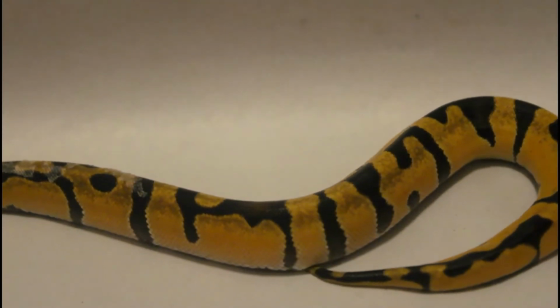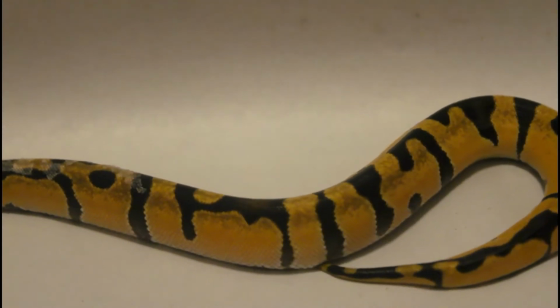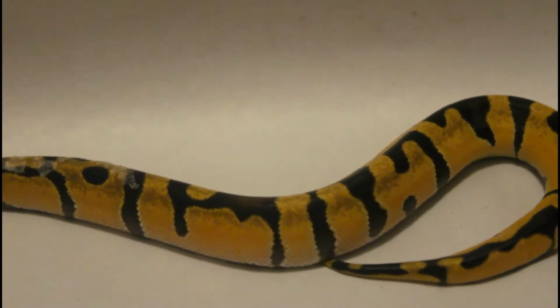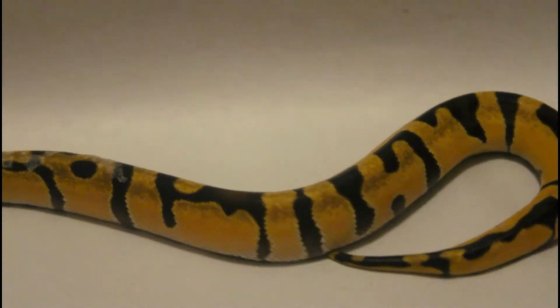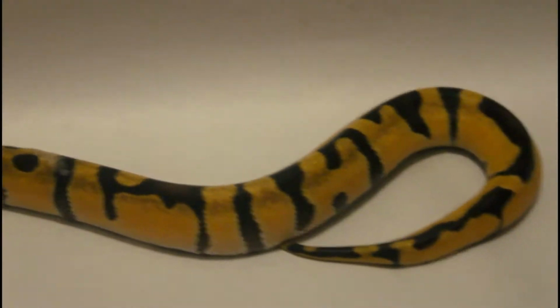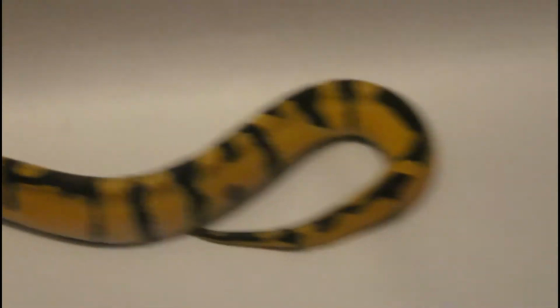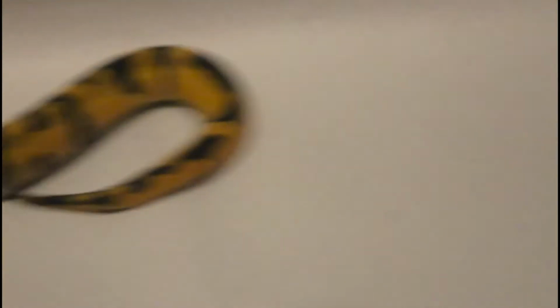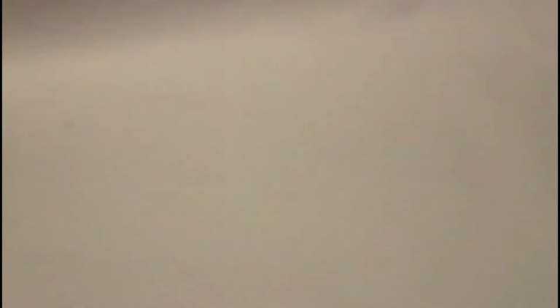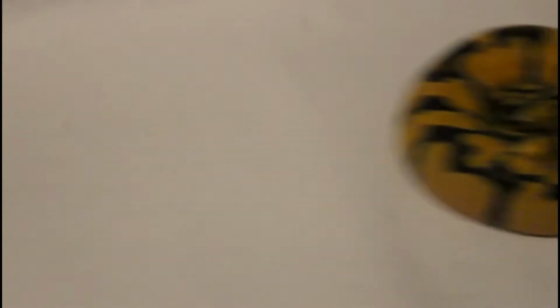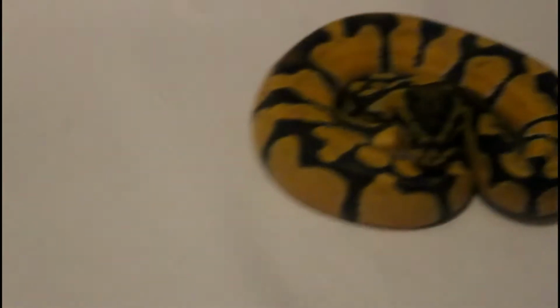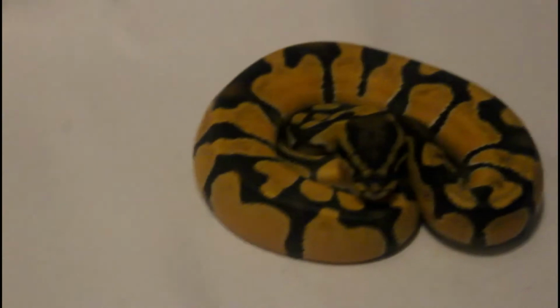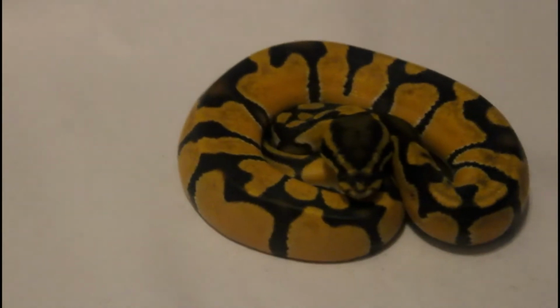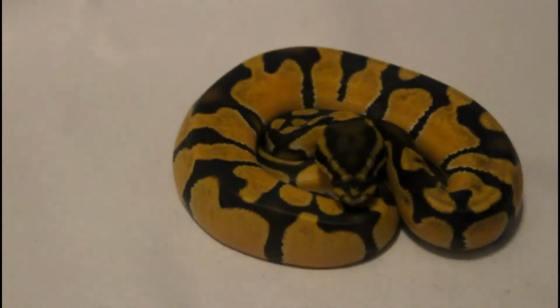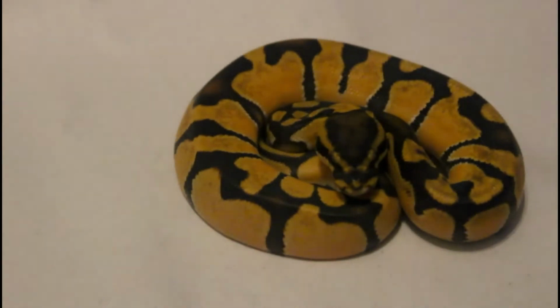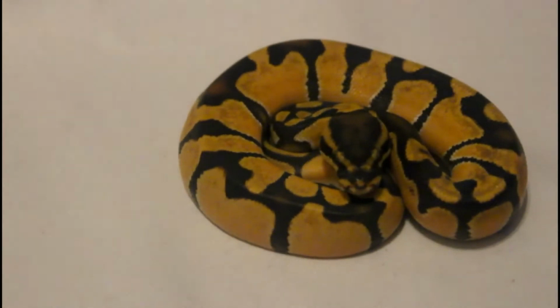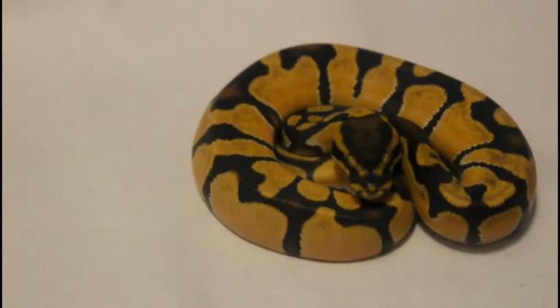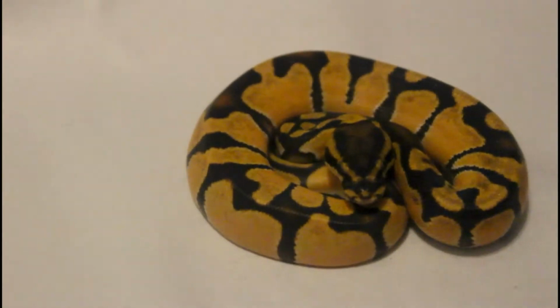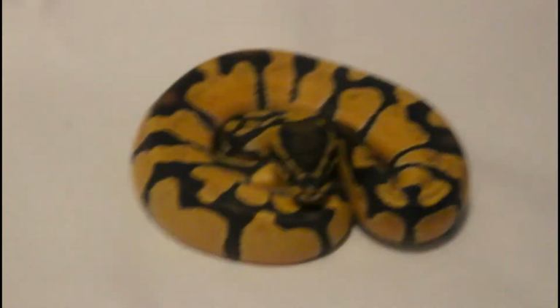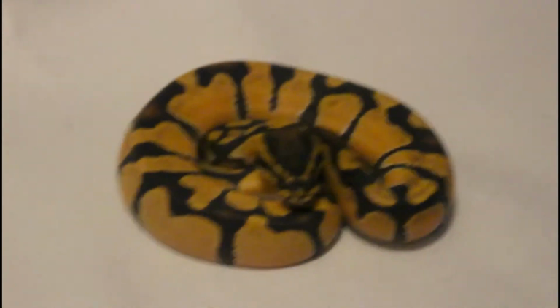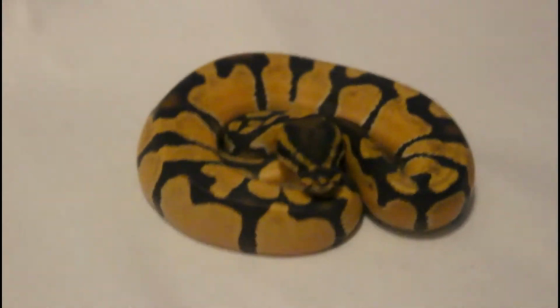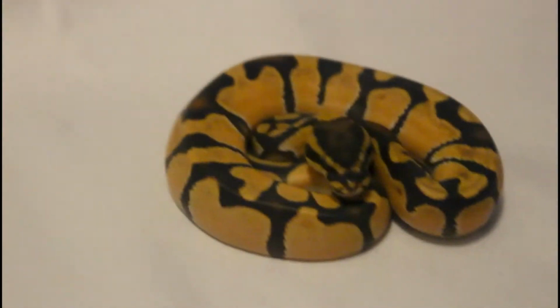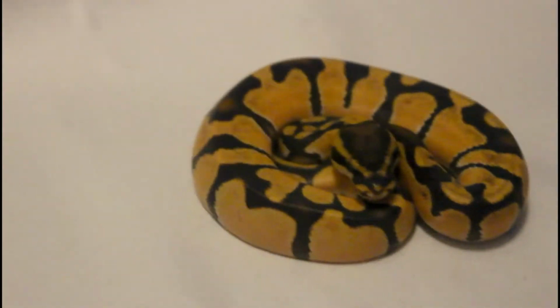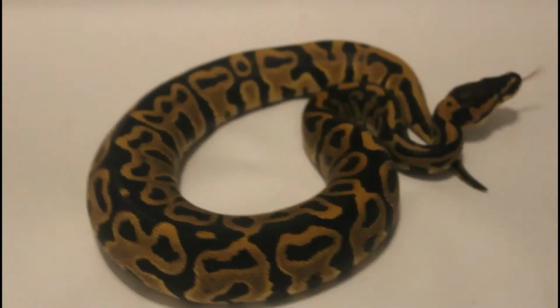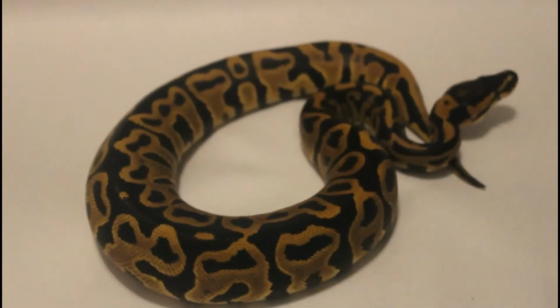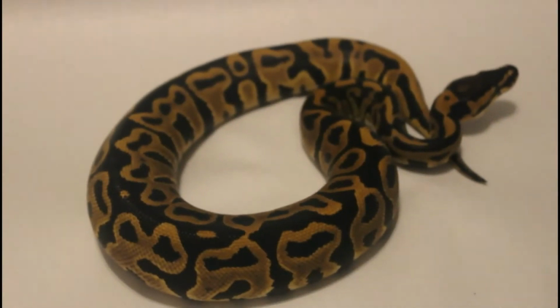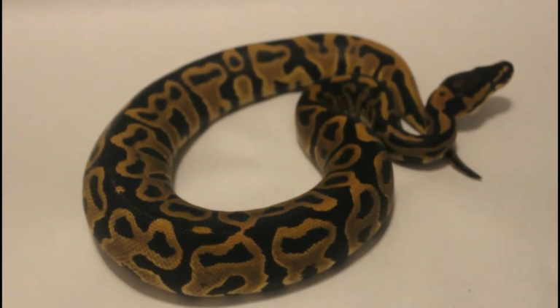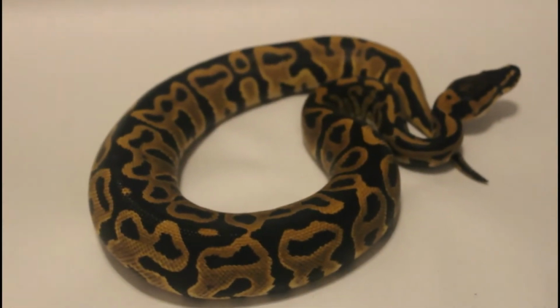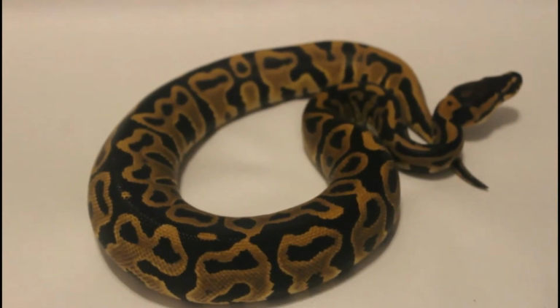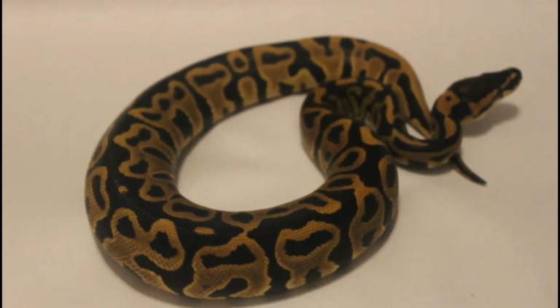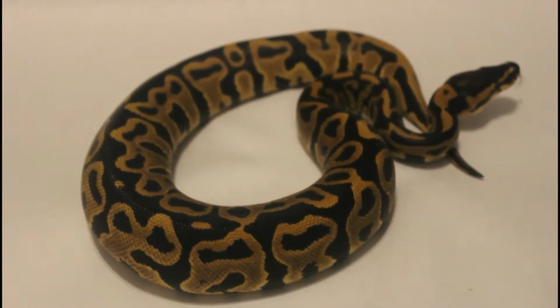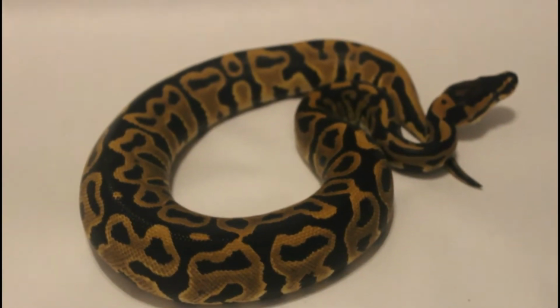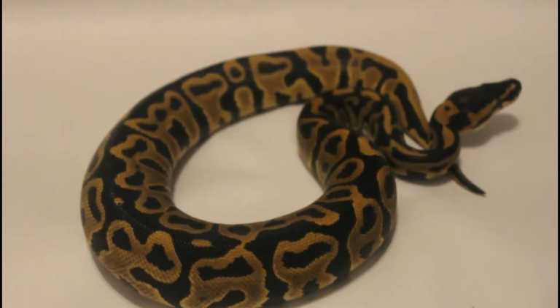They just actually had their first meal. This is a pair of super orange dream enchi — all right guys.